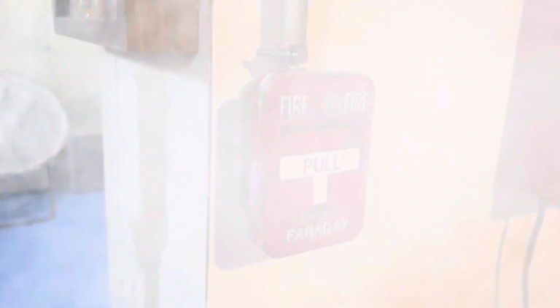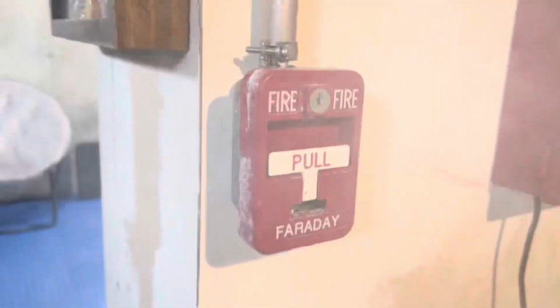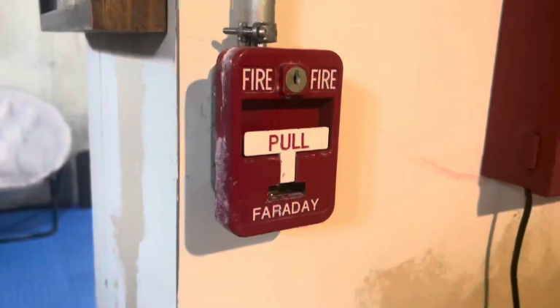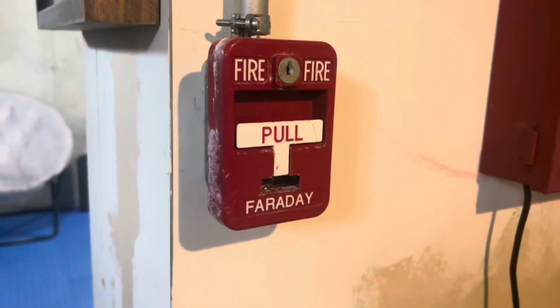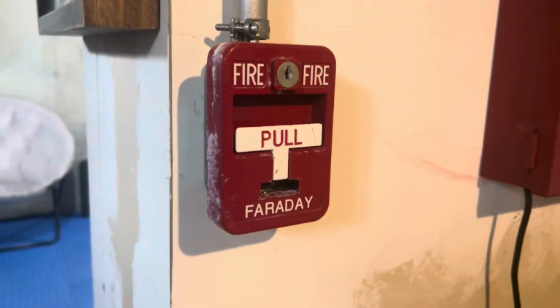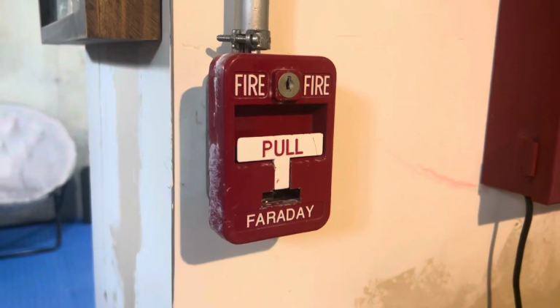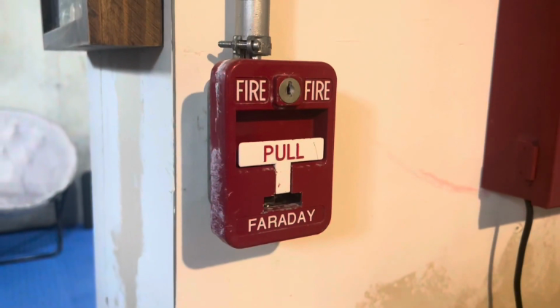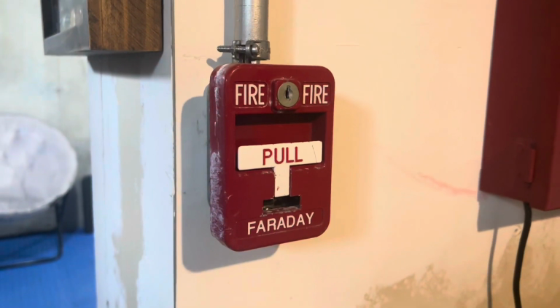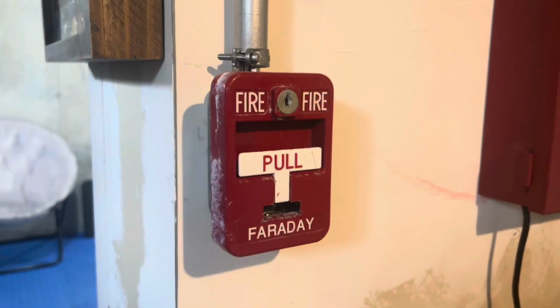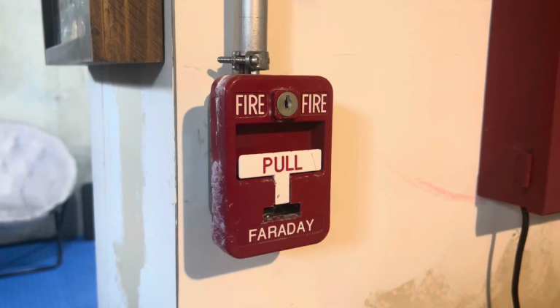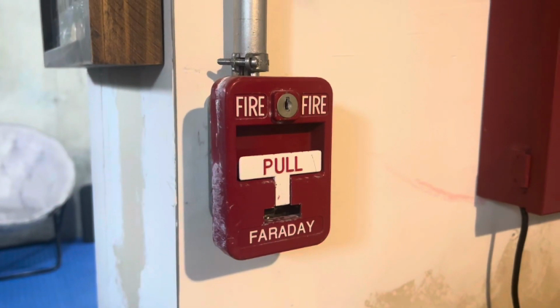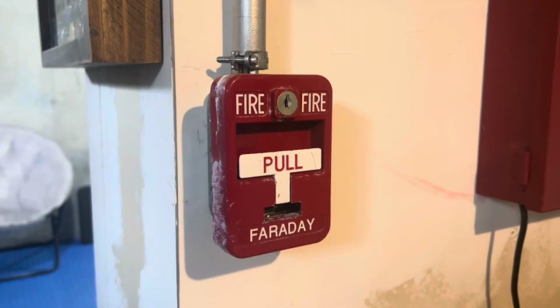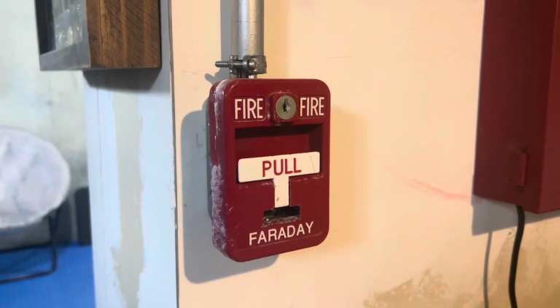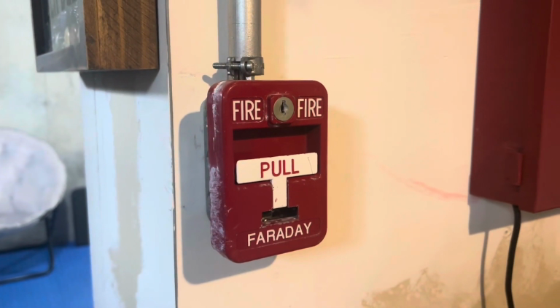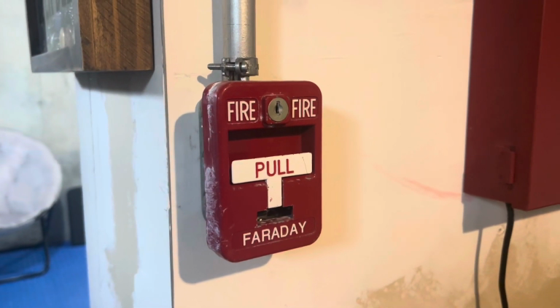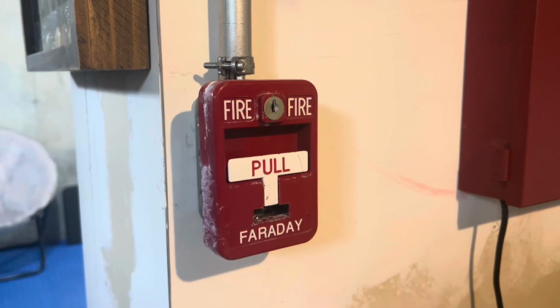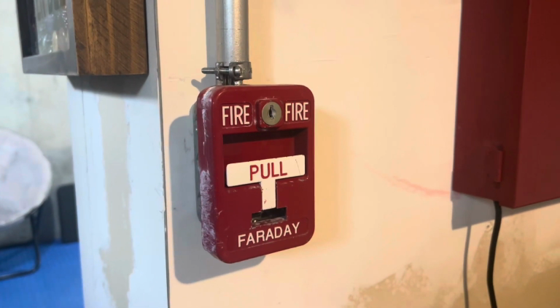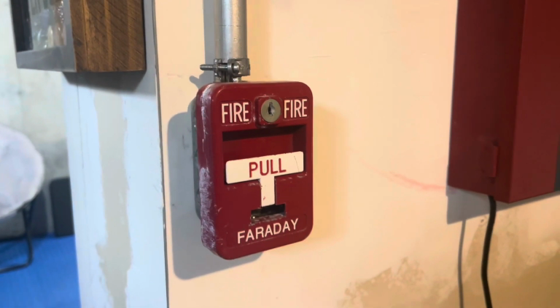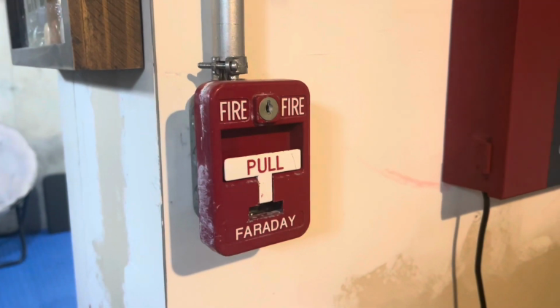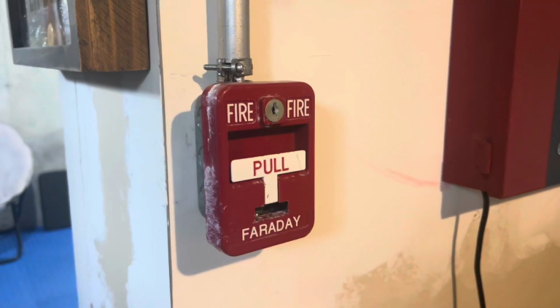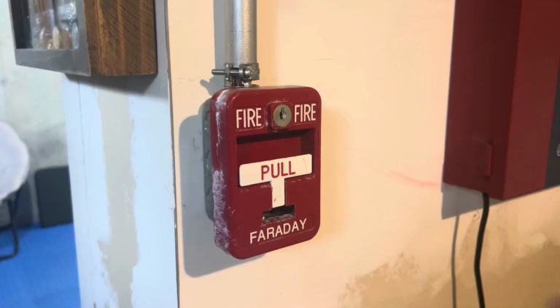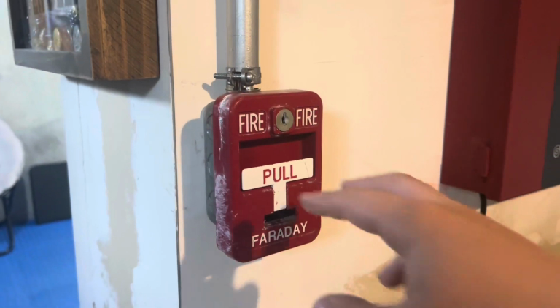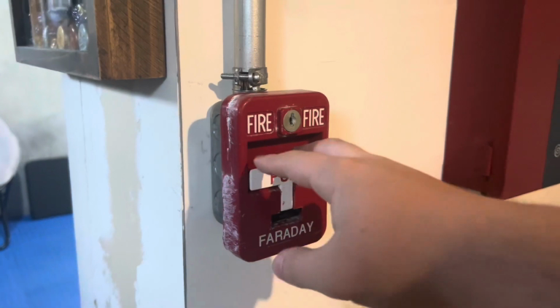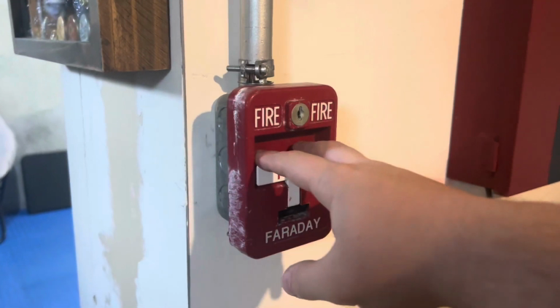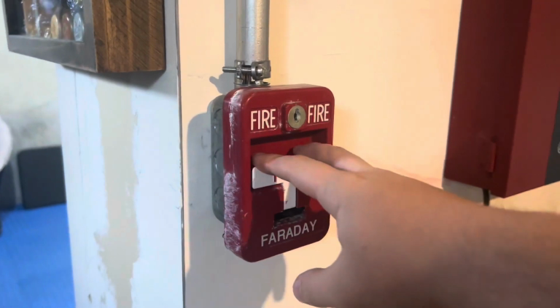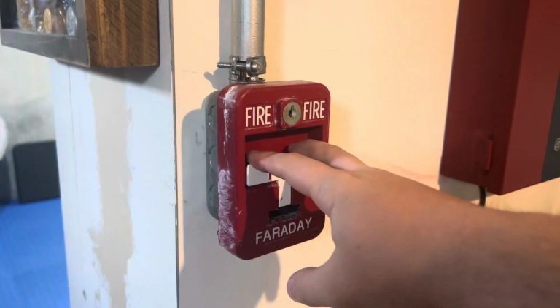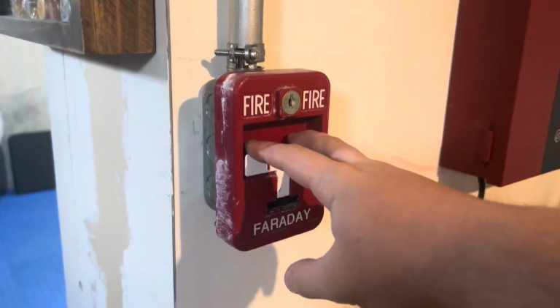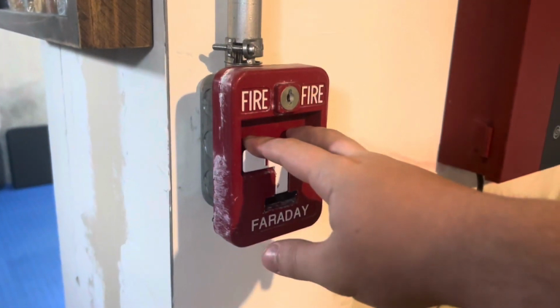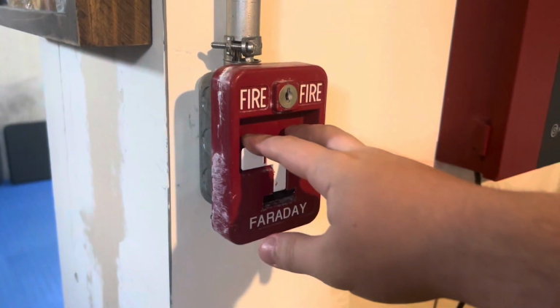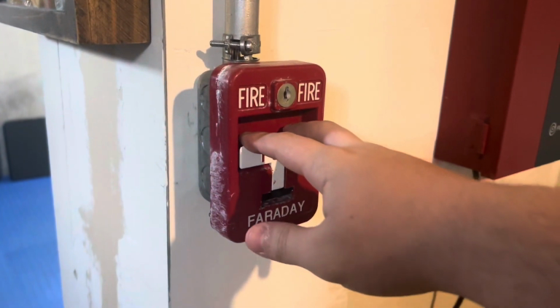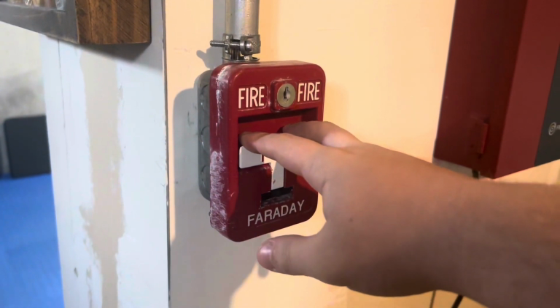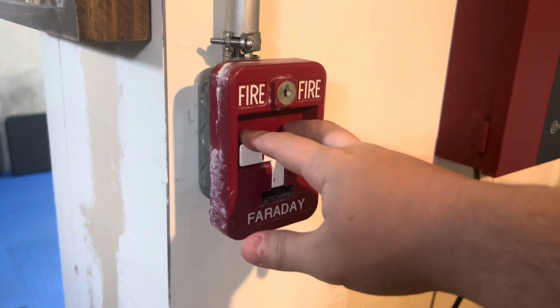Right here we have the Faraday 32SK2 pull station. Three, two, one, go.